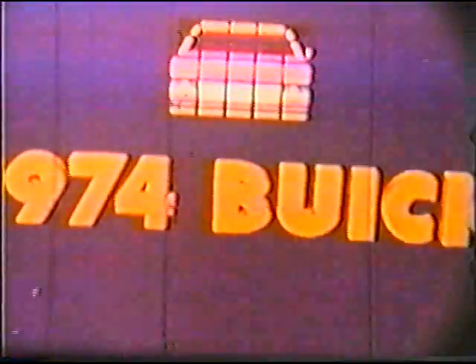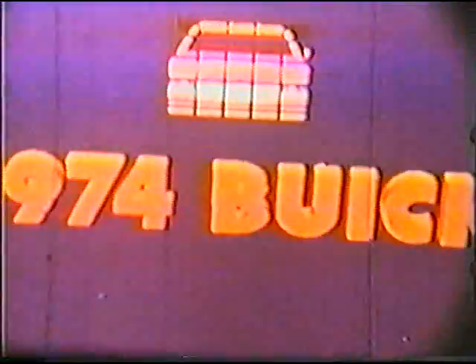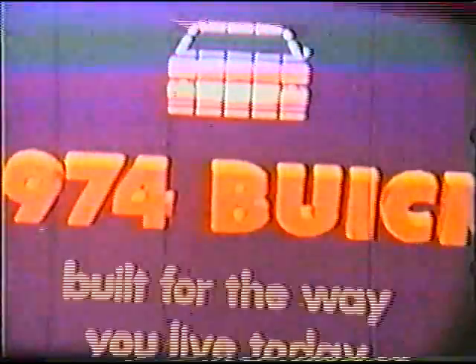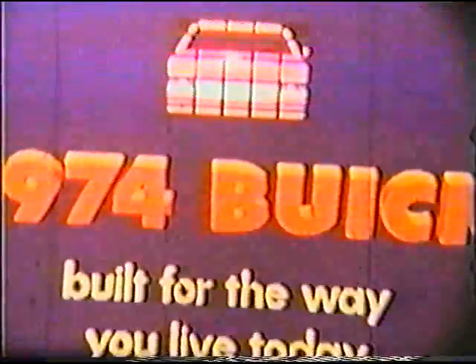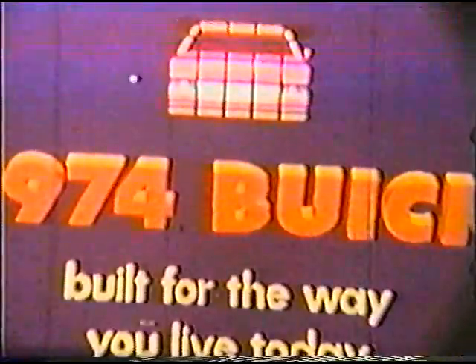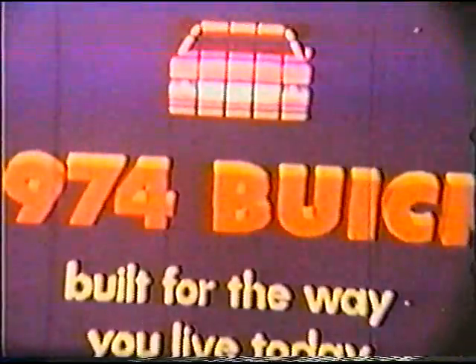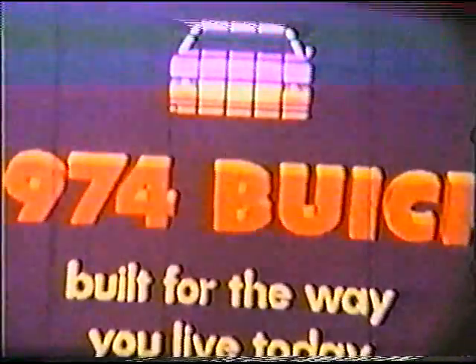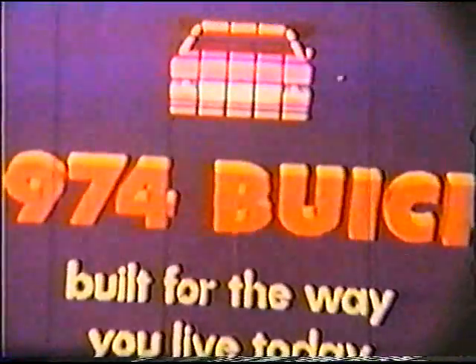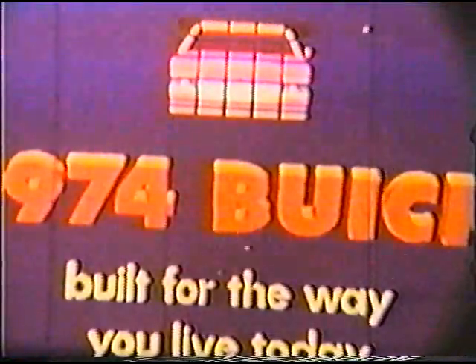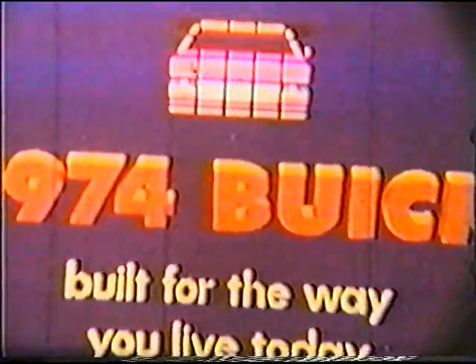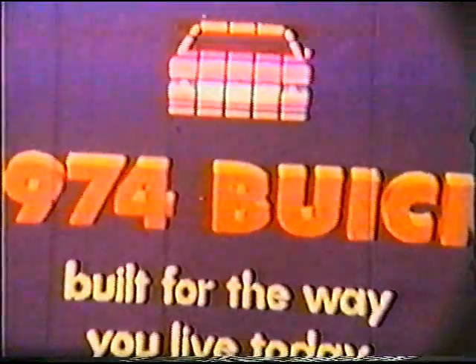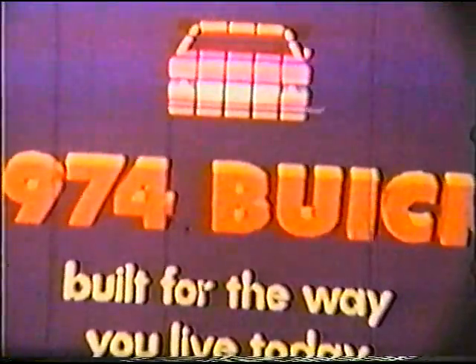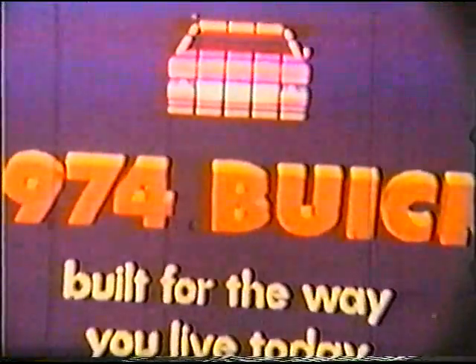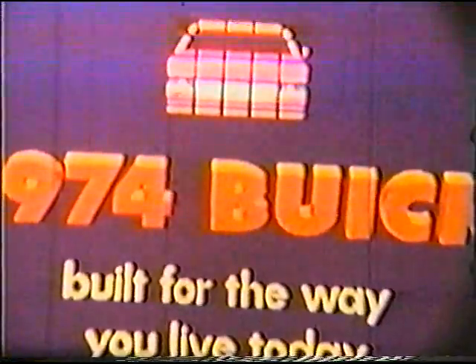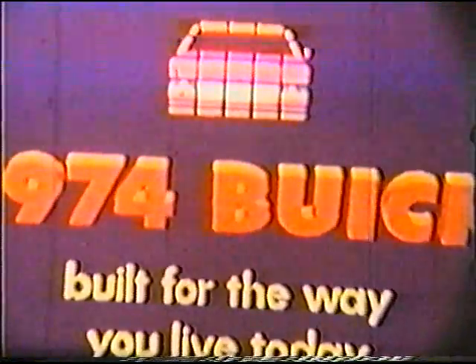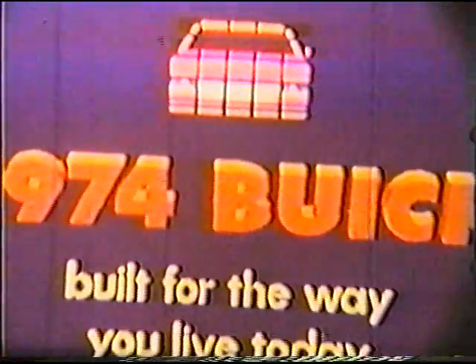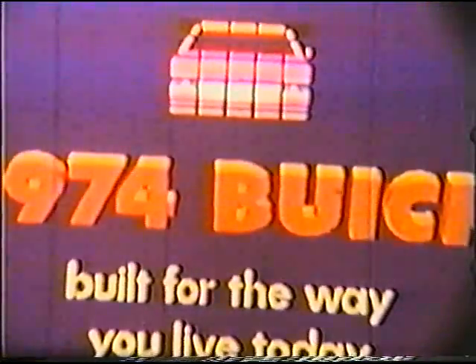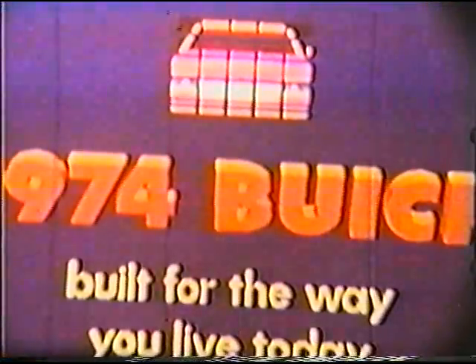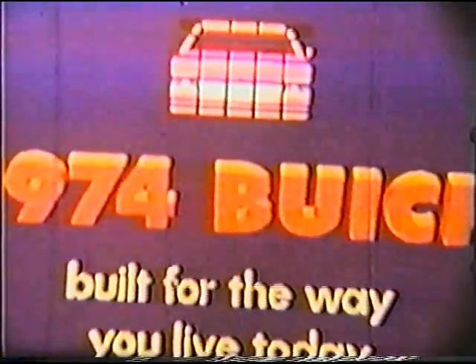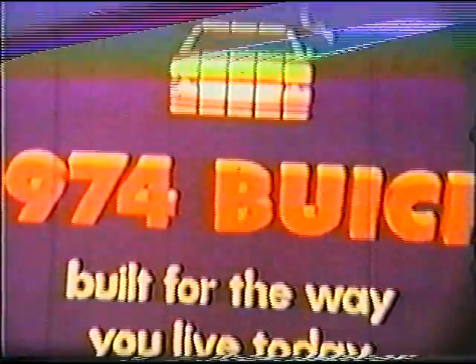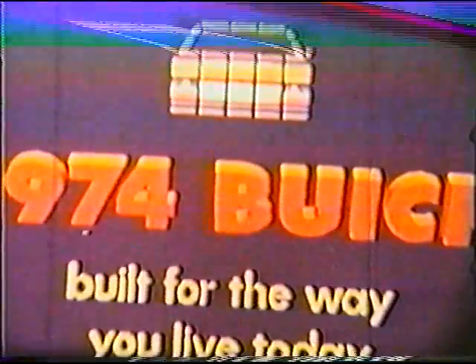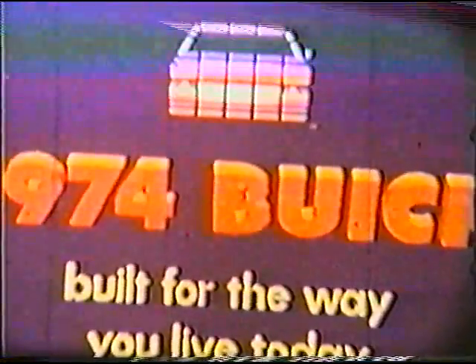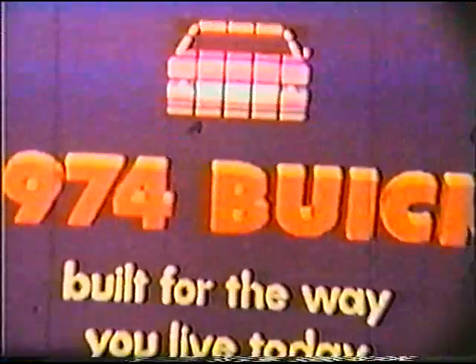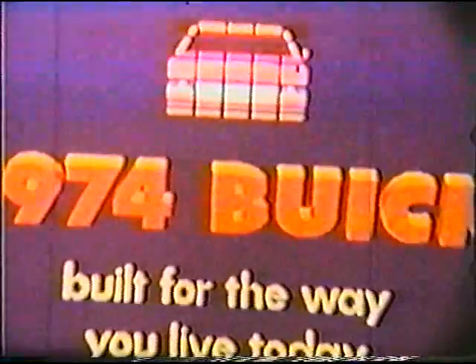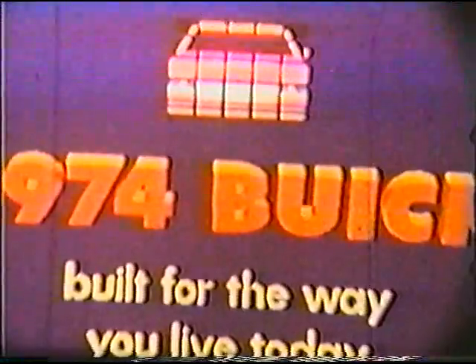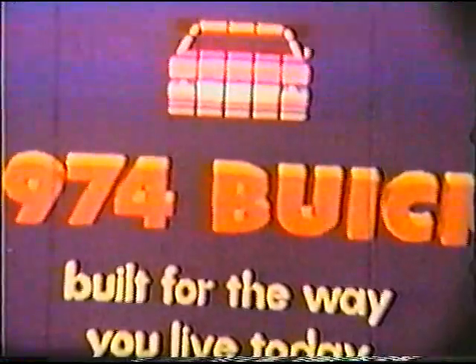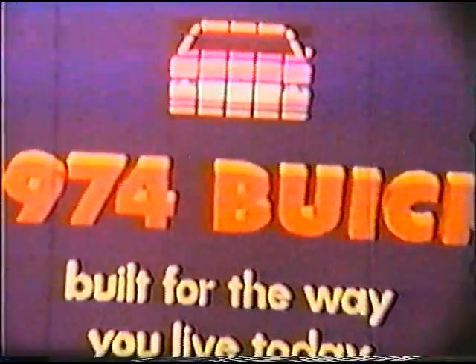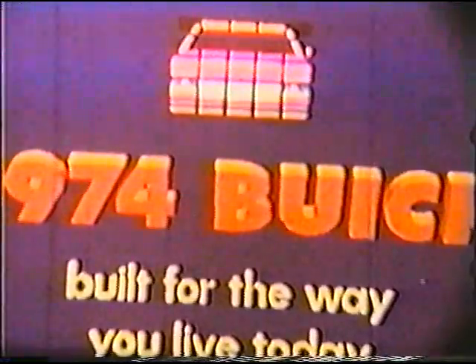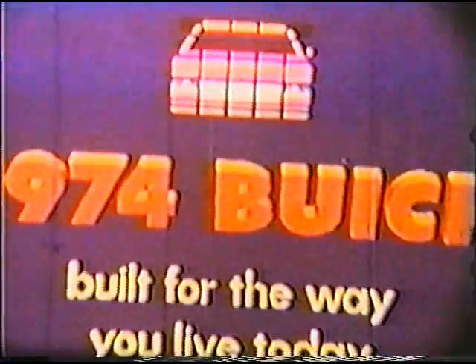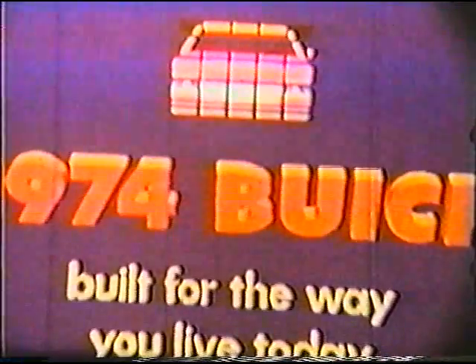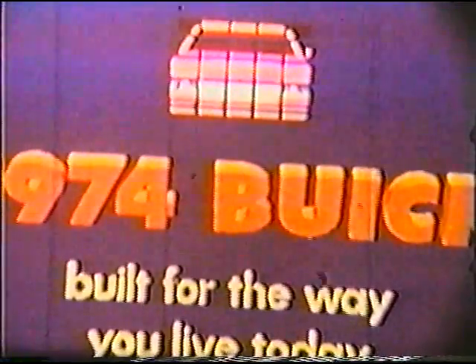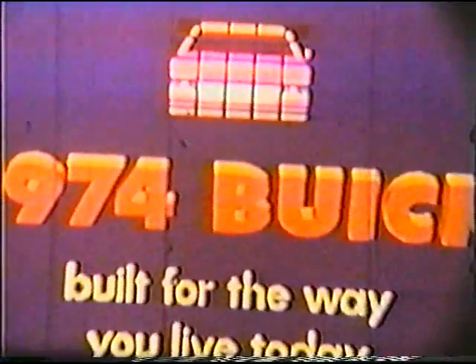The 1974 Buick. Built for the way you live today.